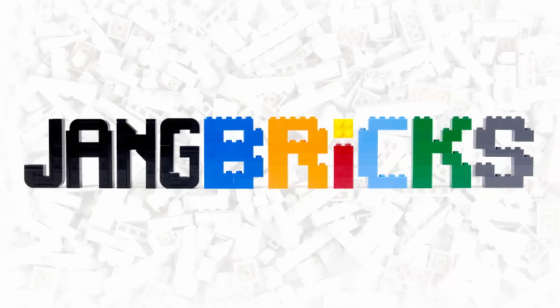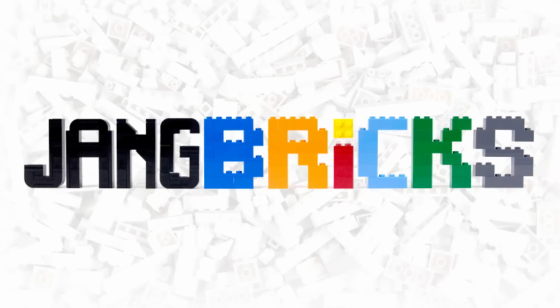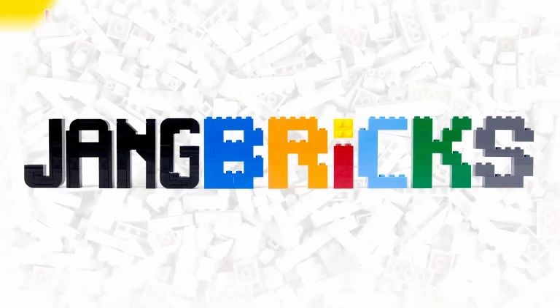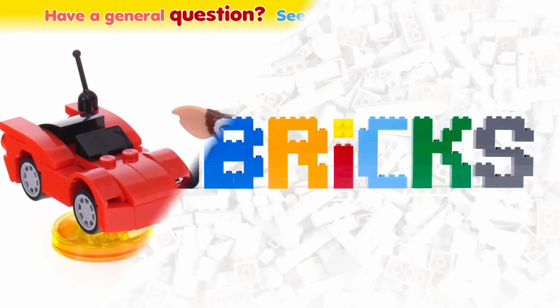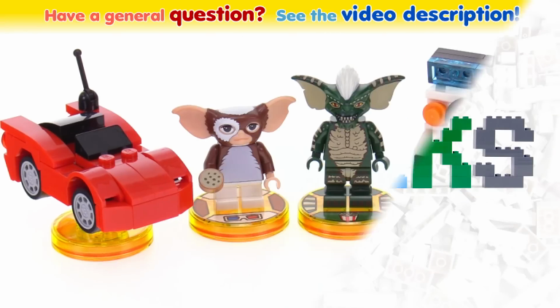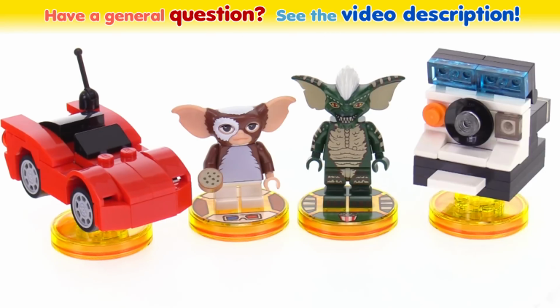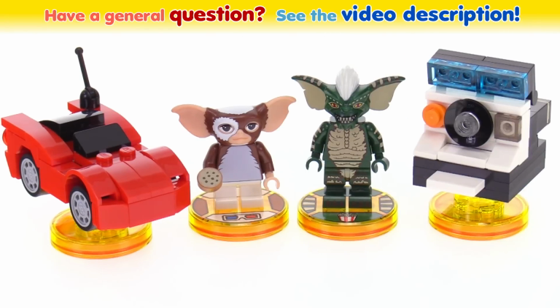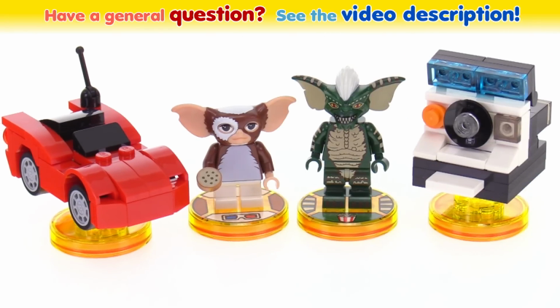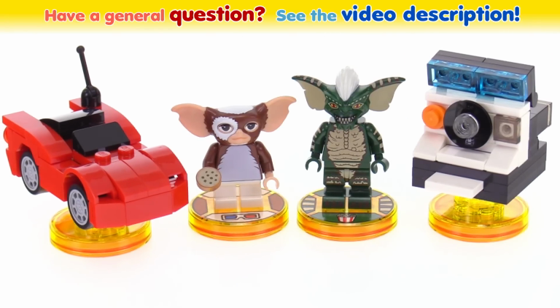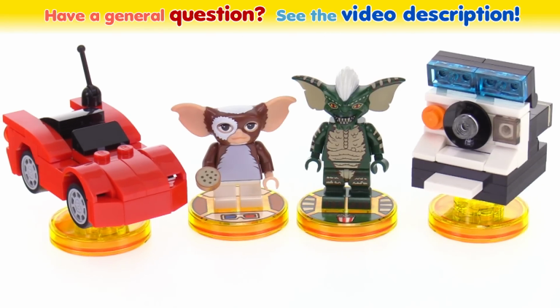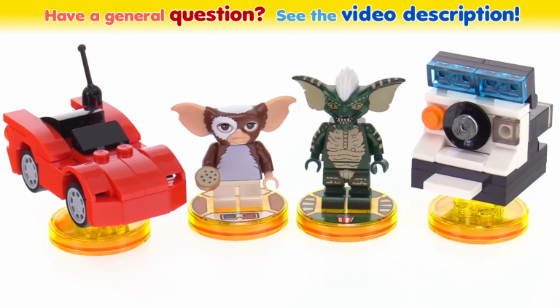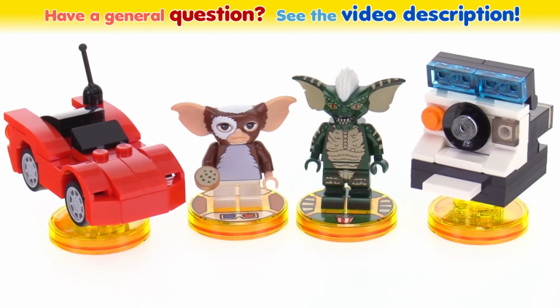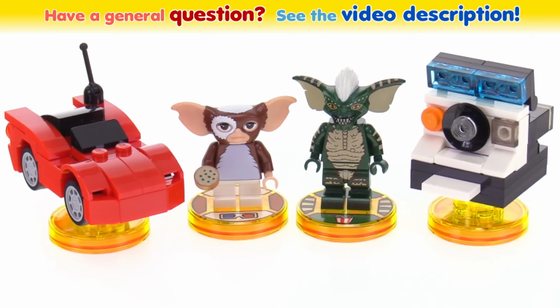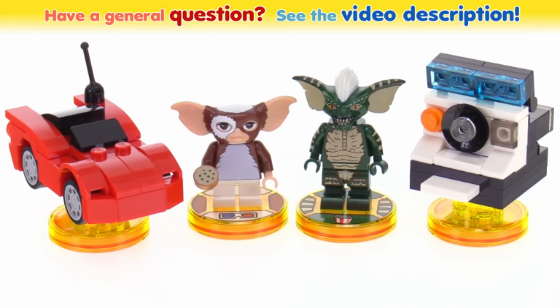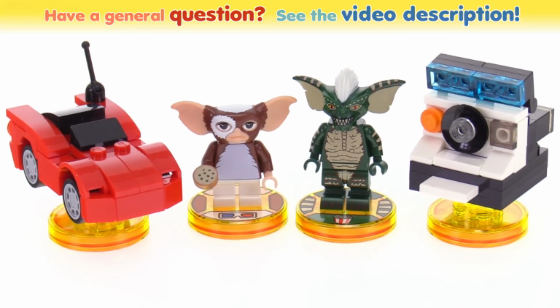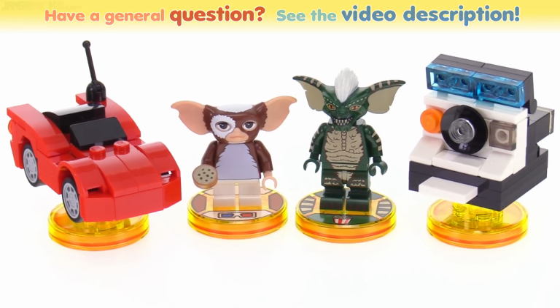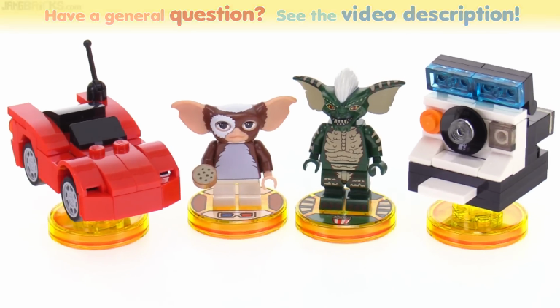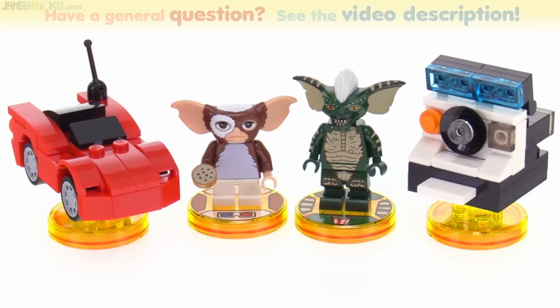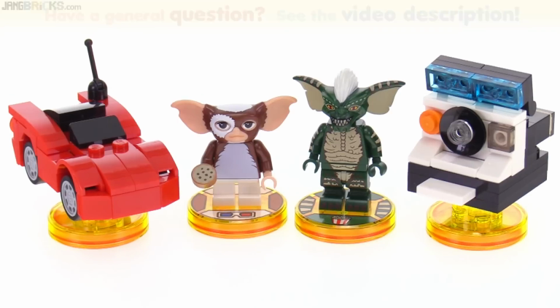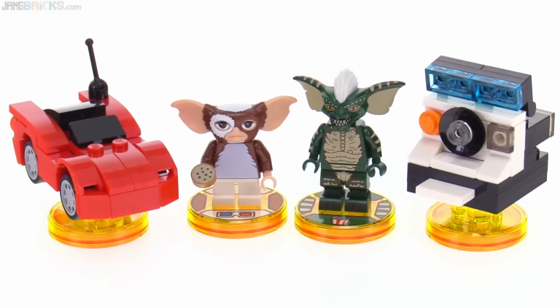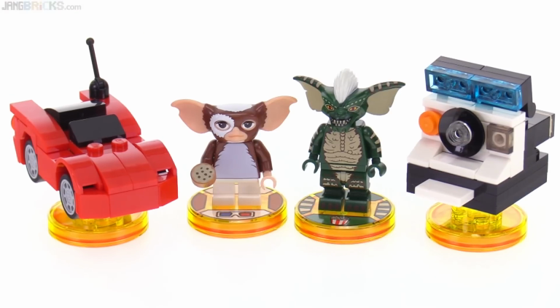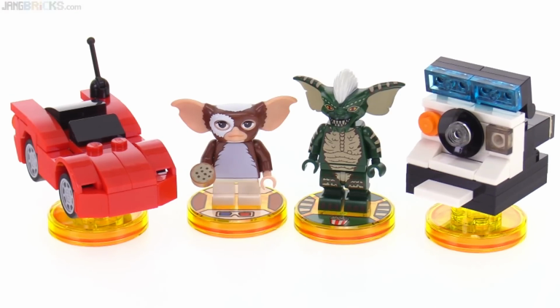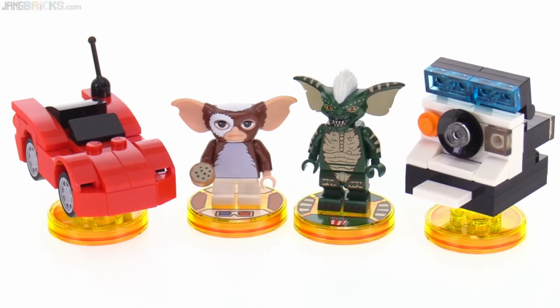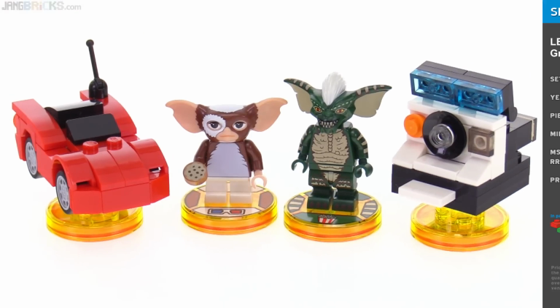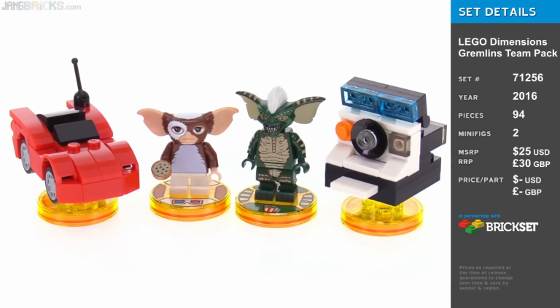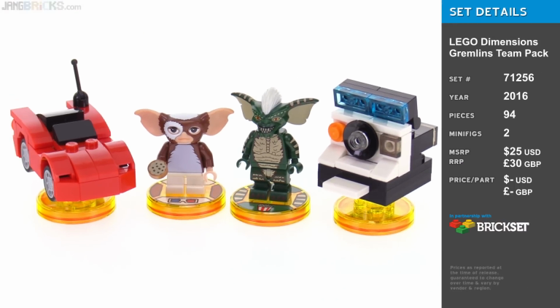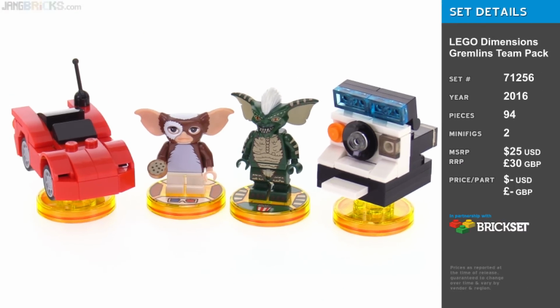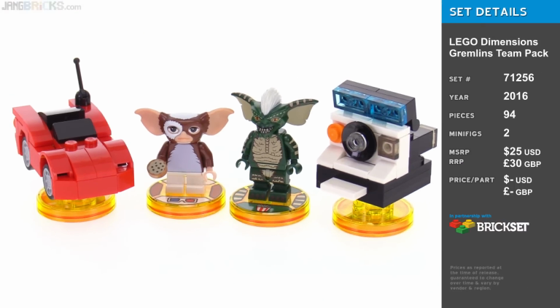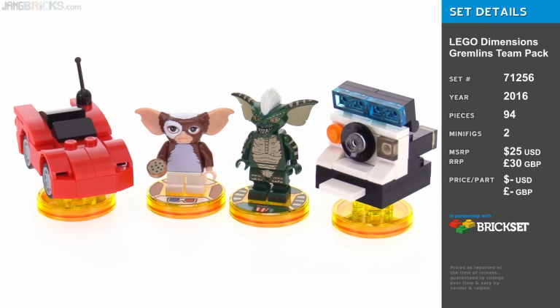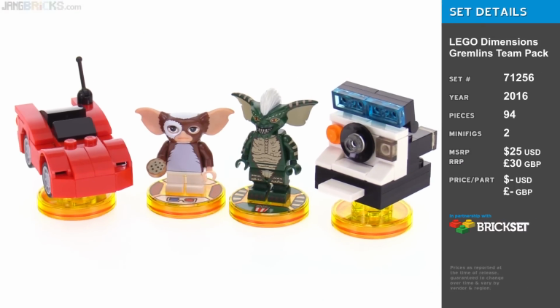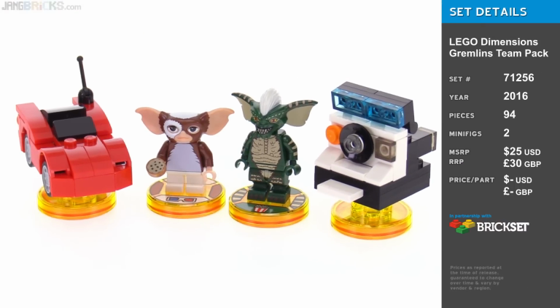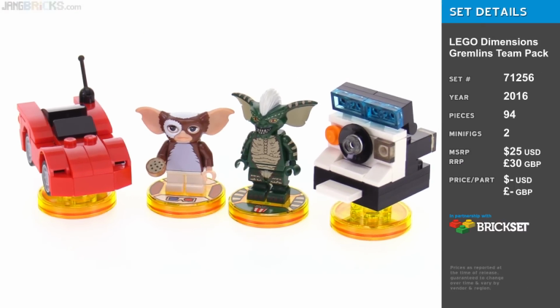Hello. This is a look at the physical items that come in the LEGO Dimensions Gremlins Team Pack.